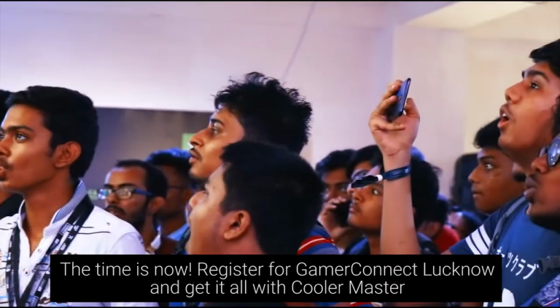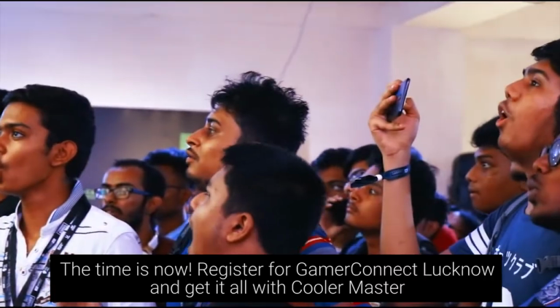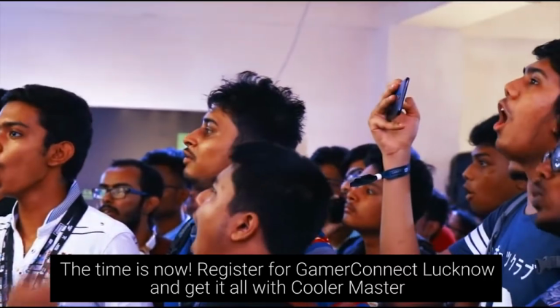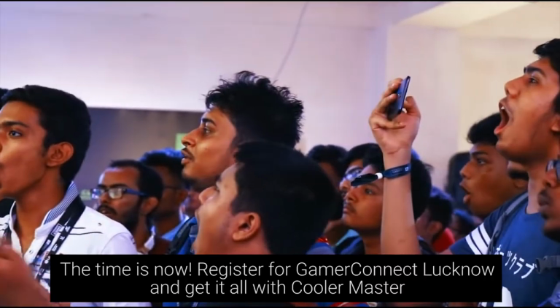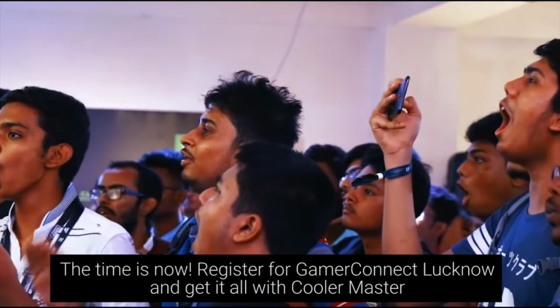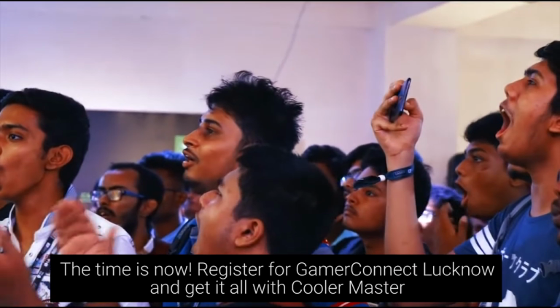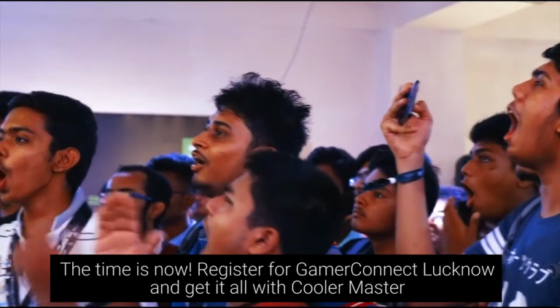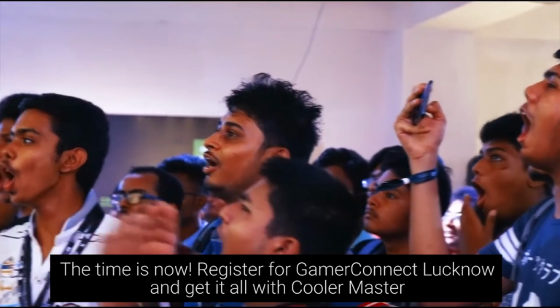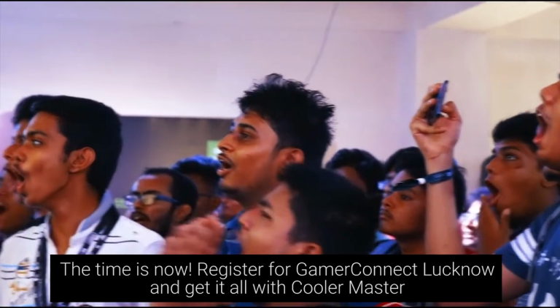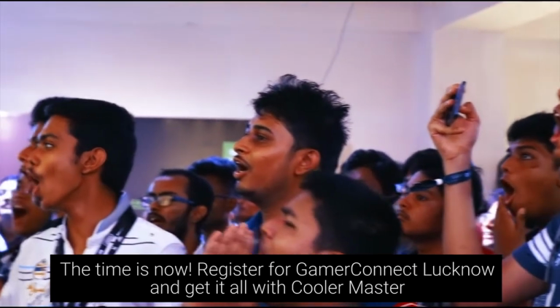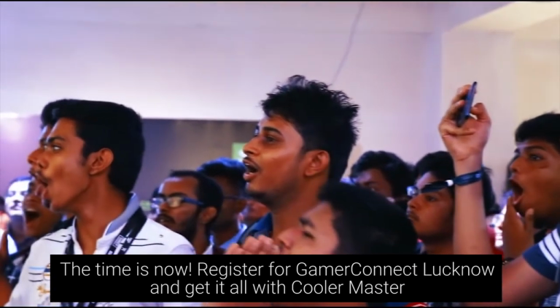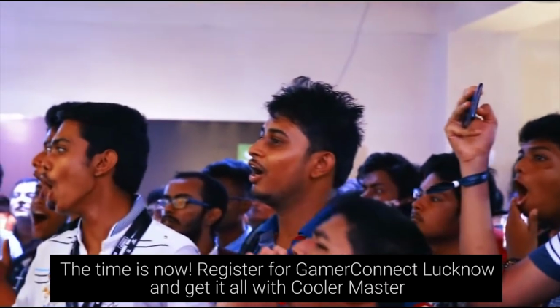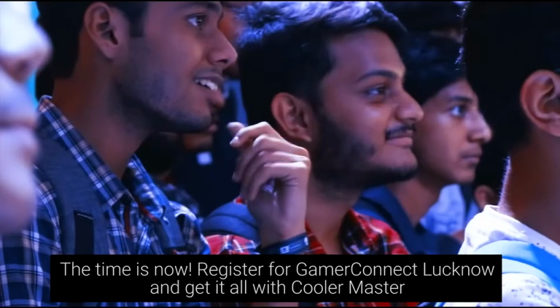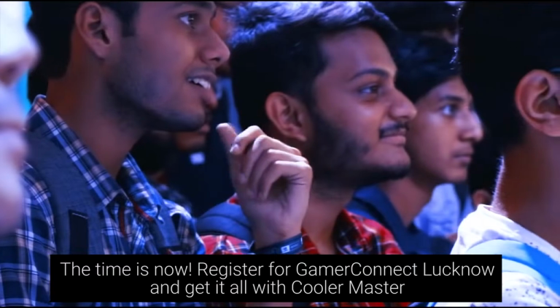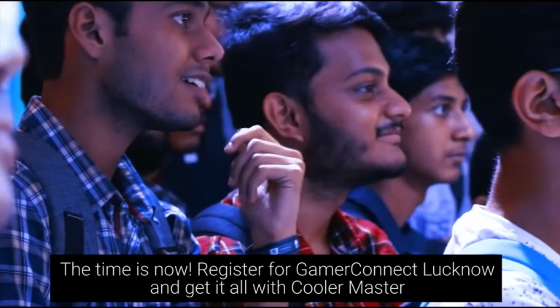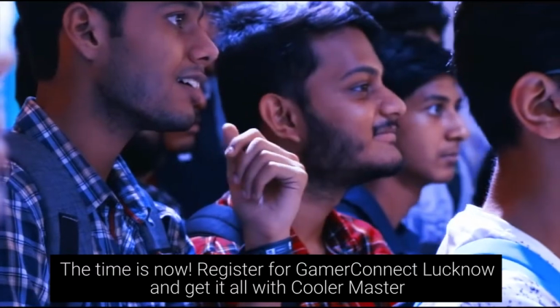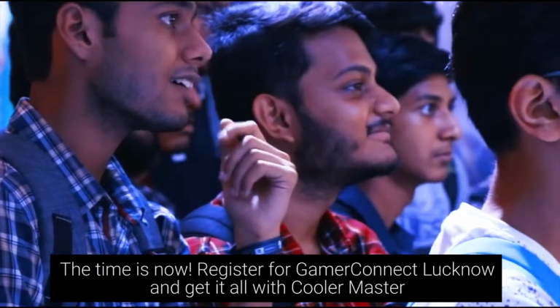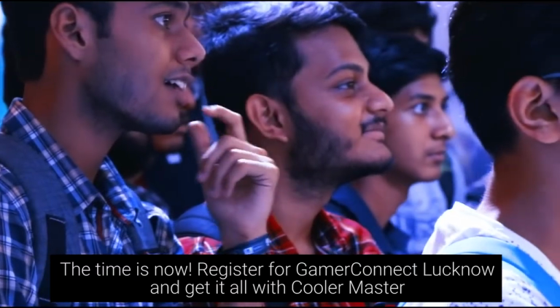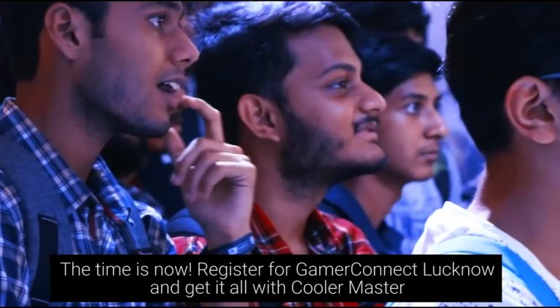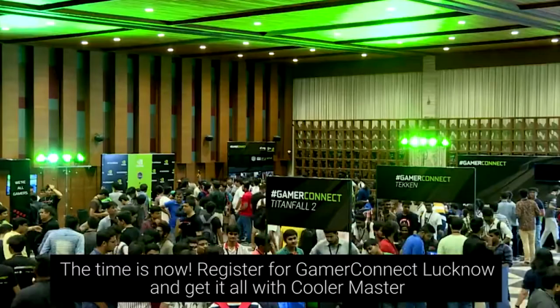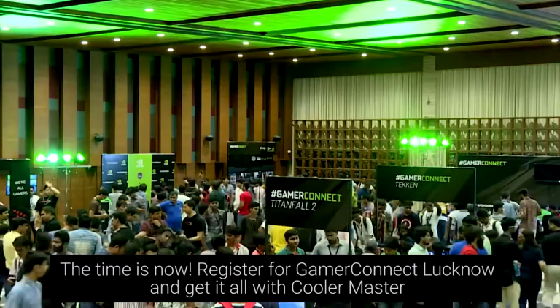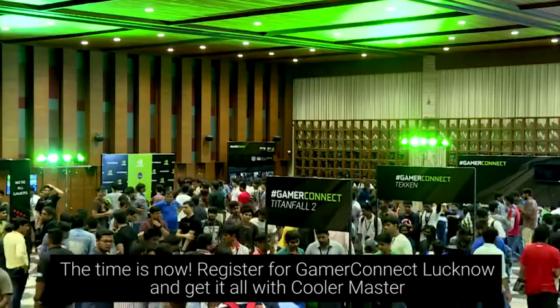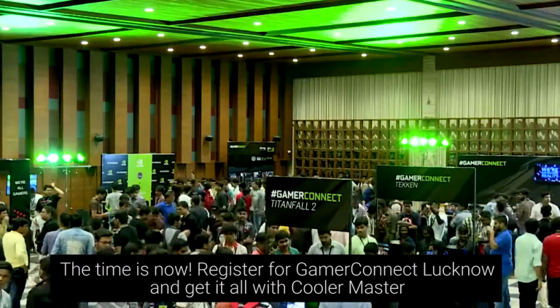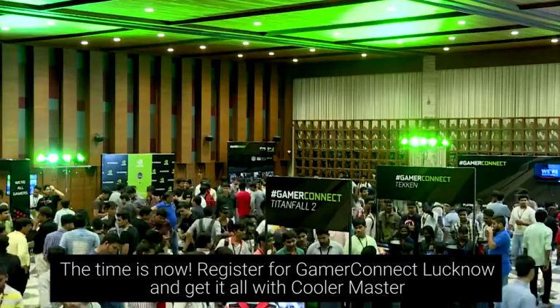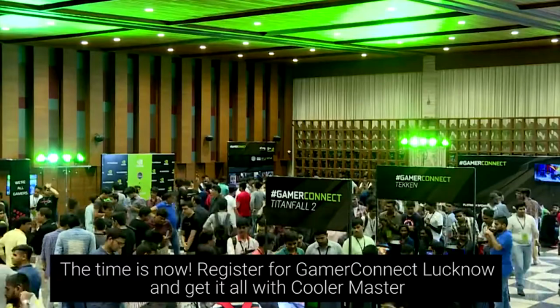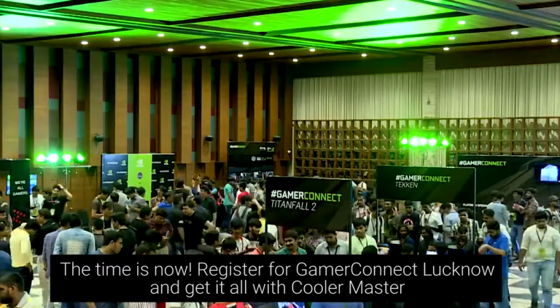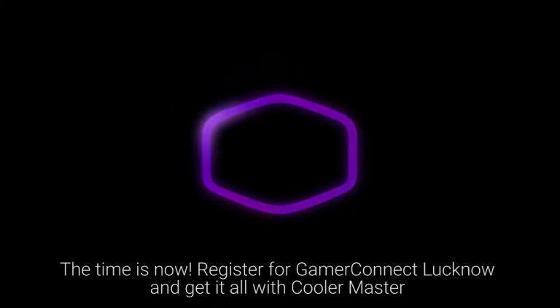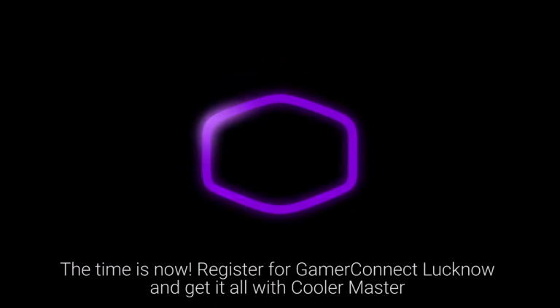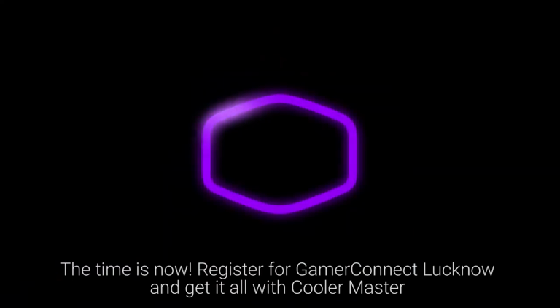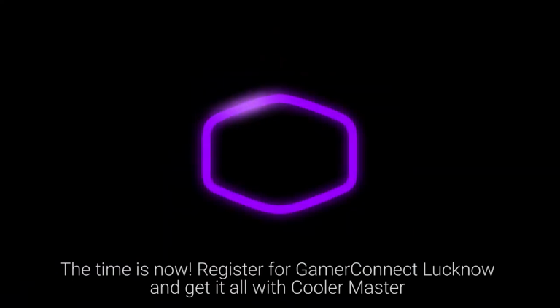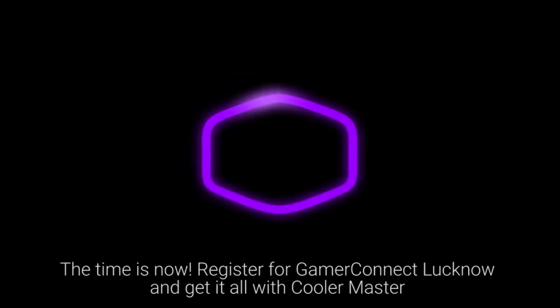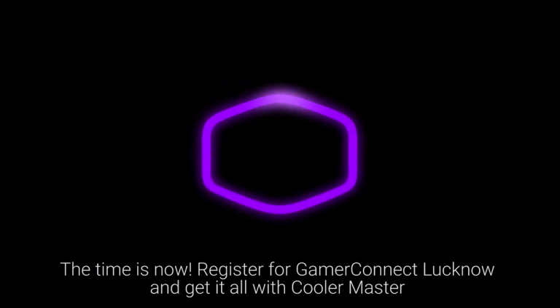The time is now — register for Gamer Connect now and get it all with Cooler Master.